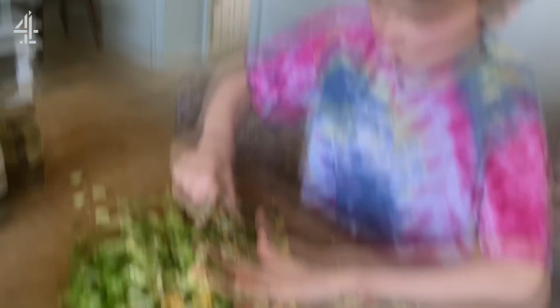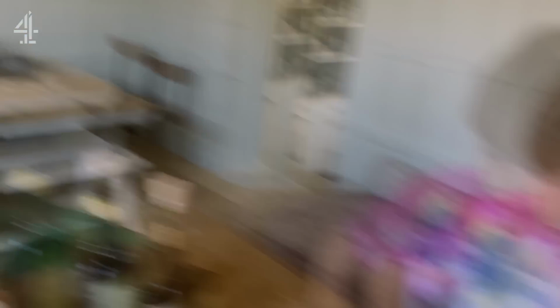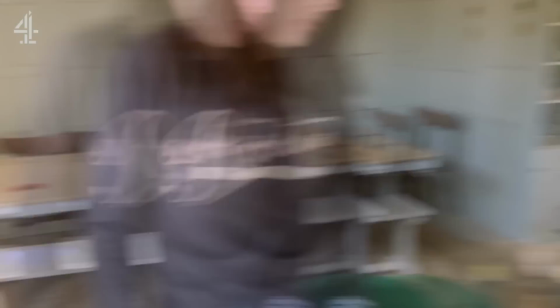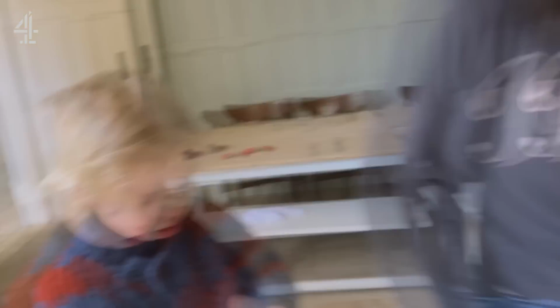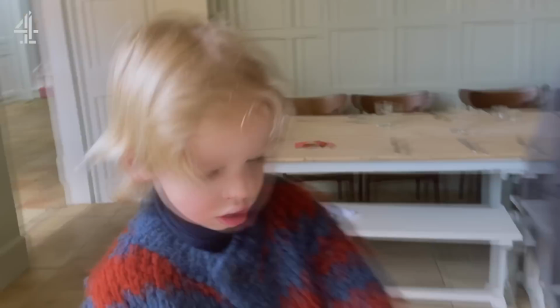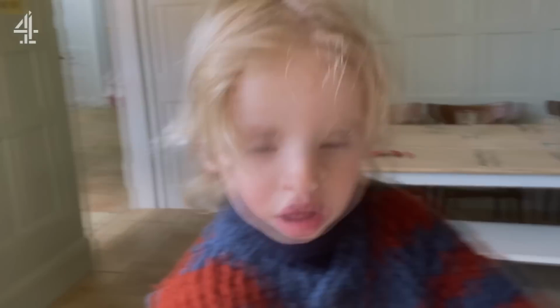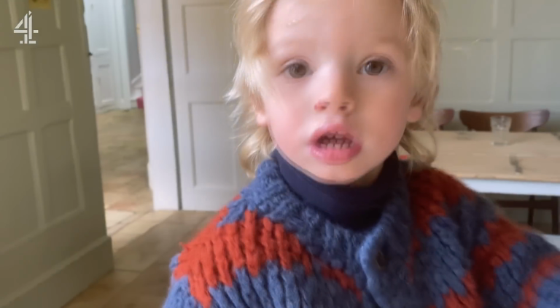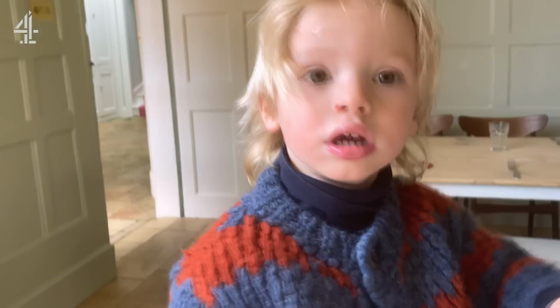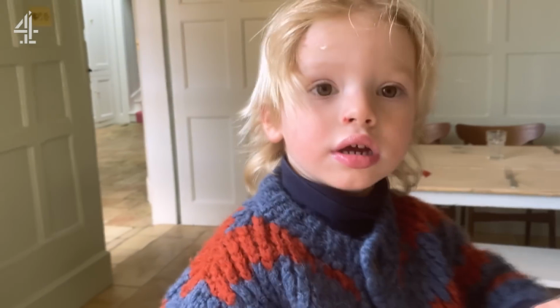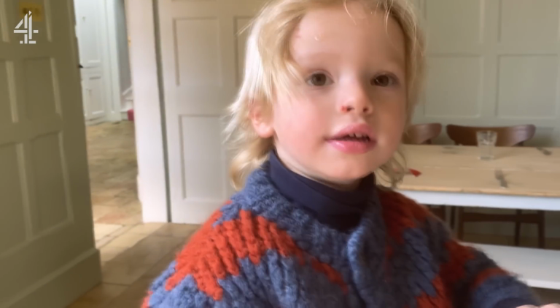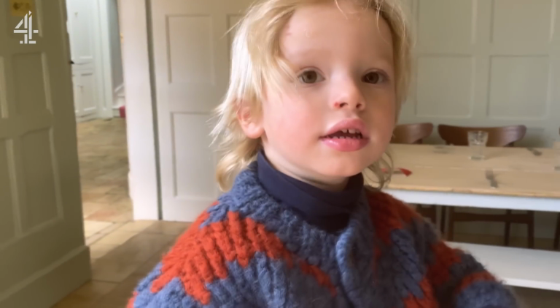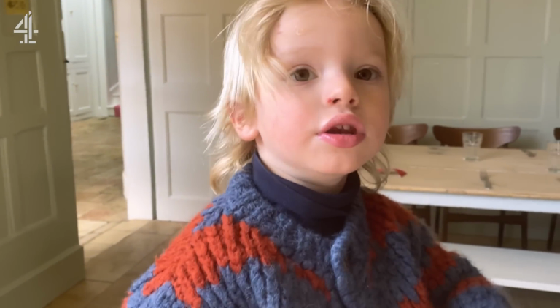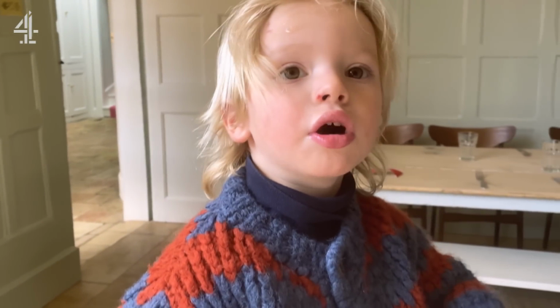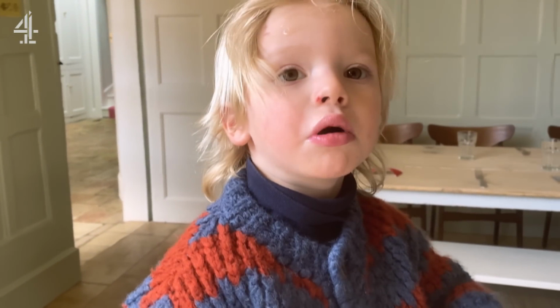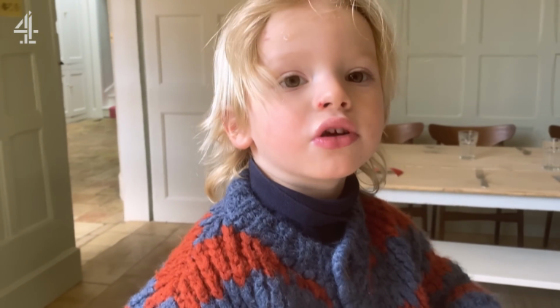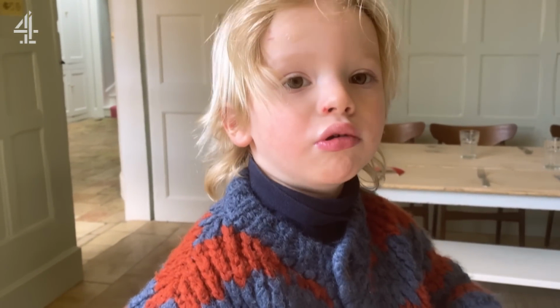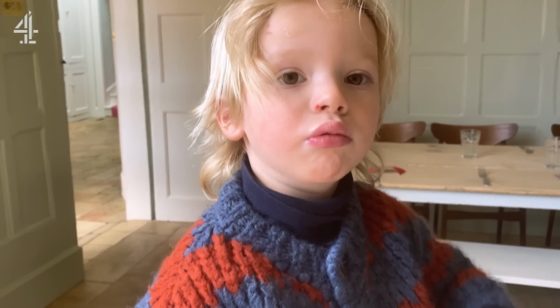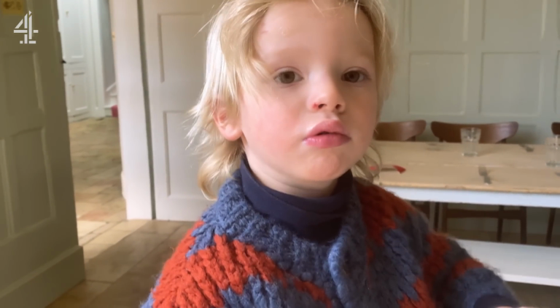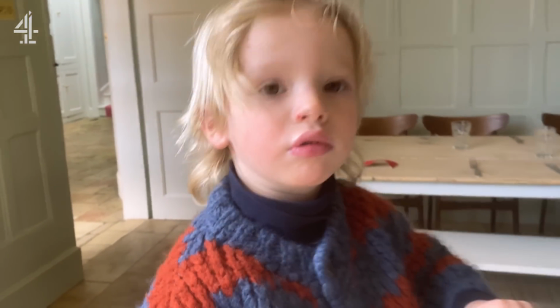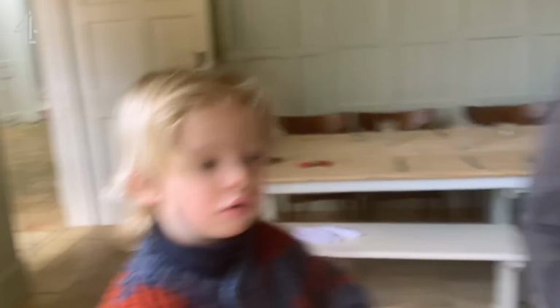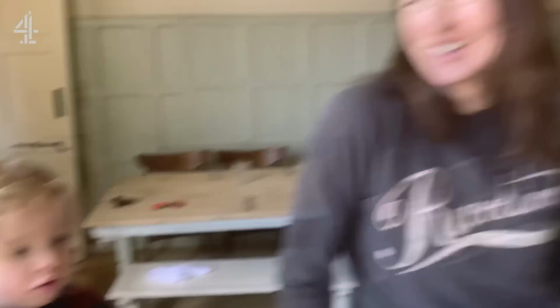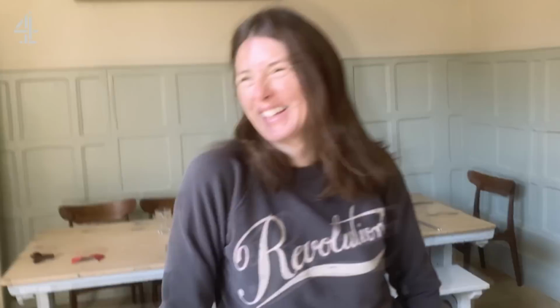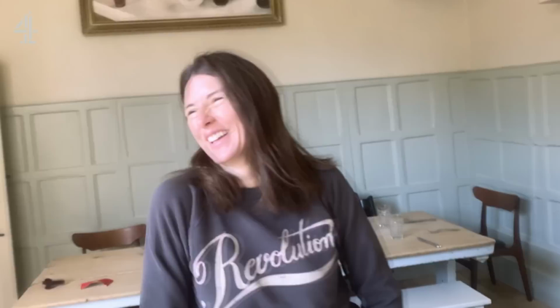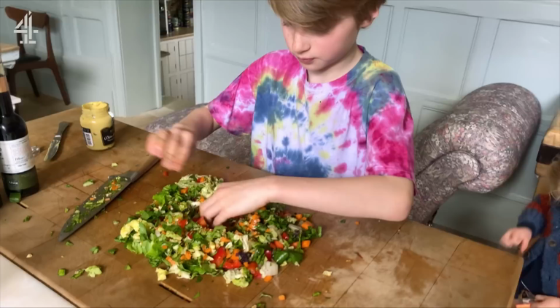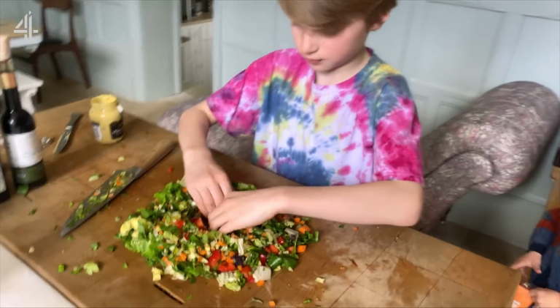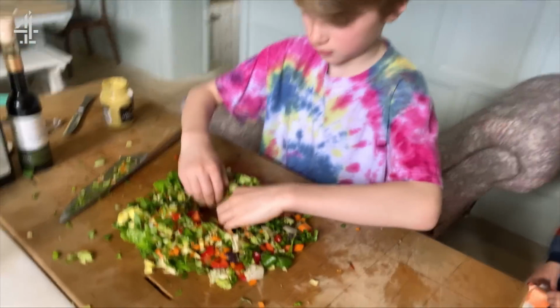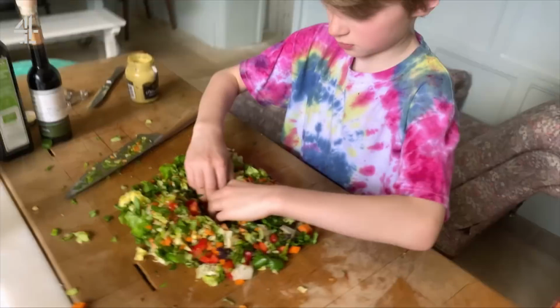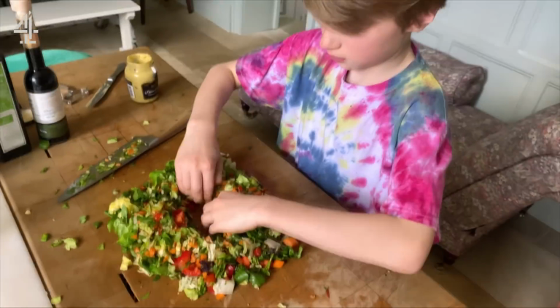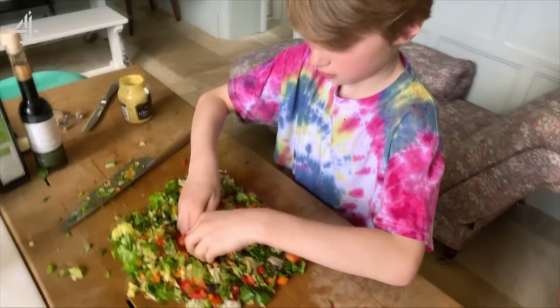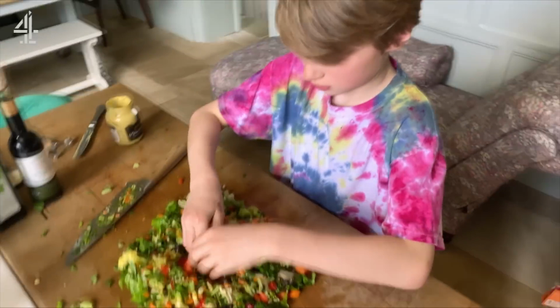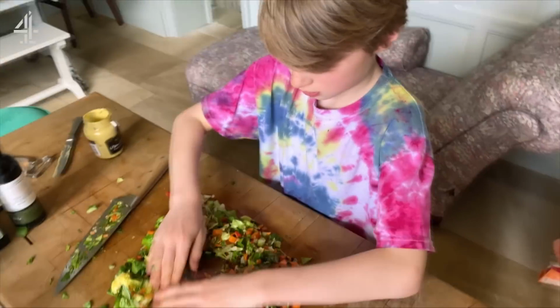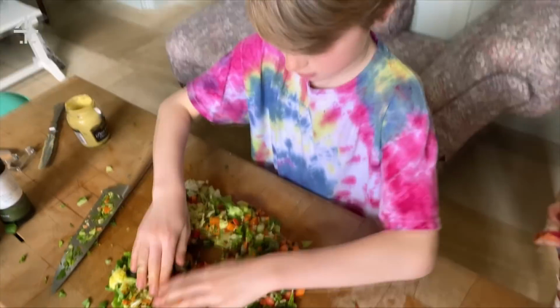And River, you love salad don't you? No I don't. He really doesn't.